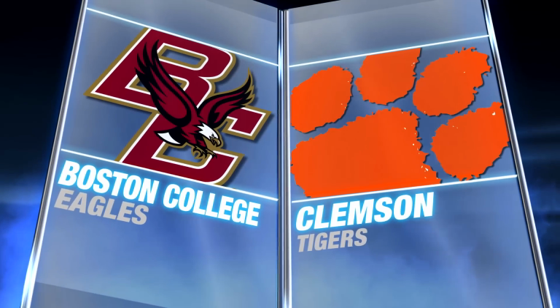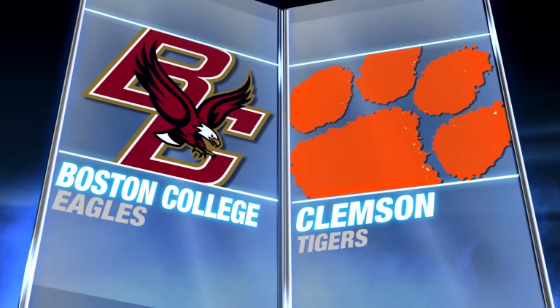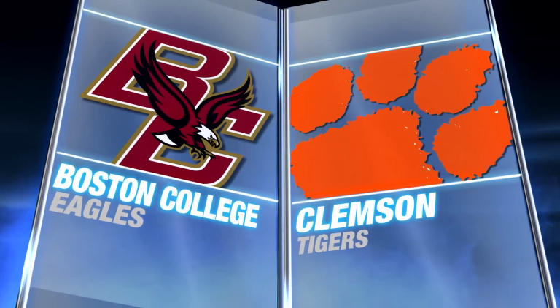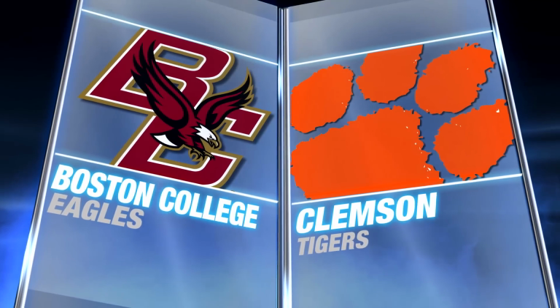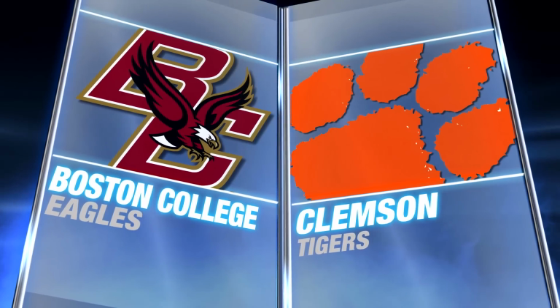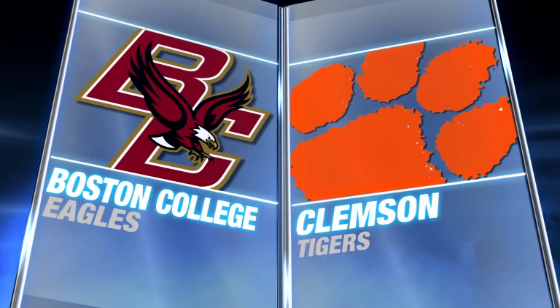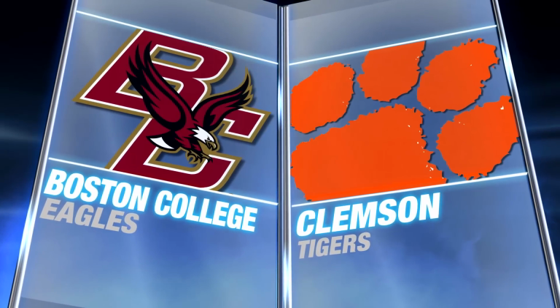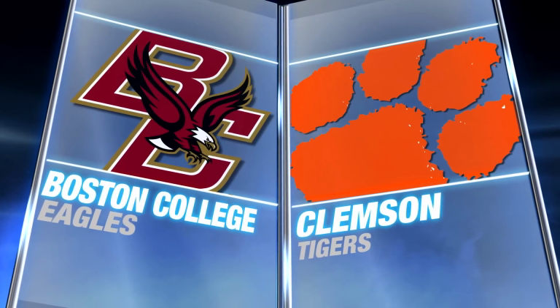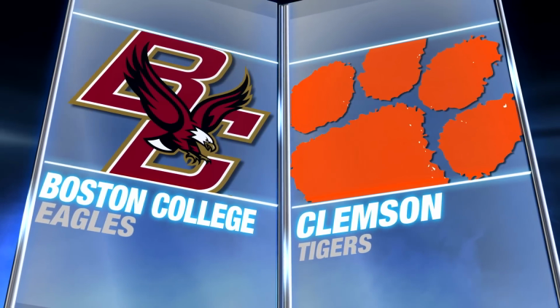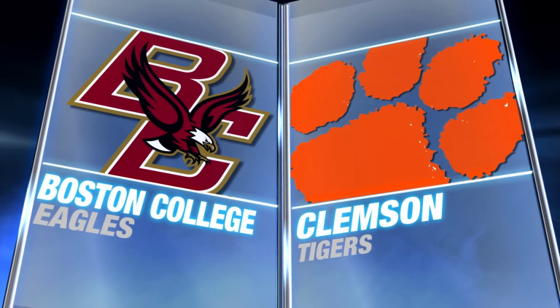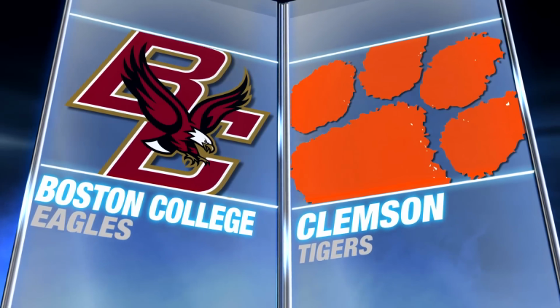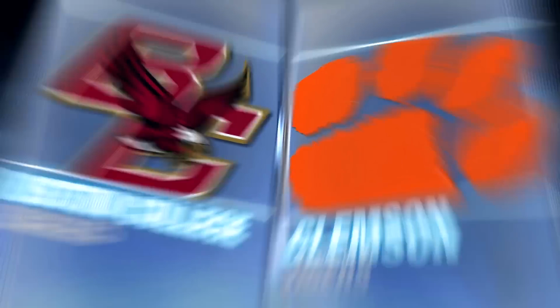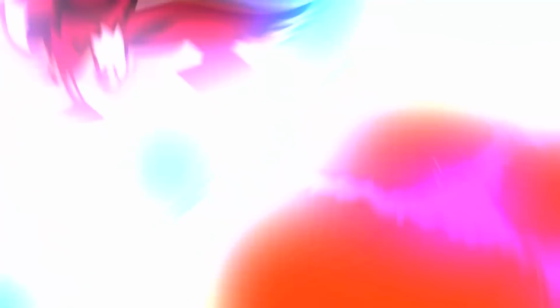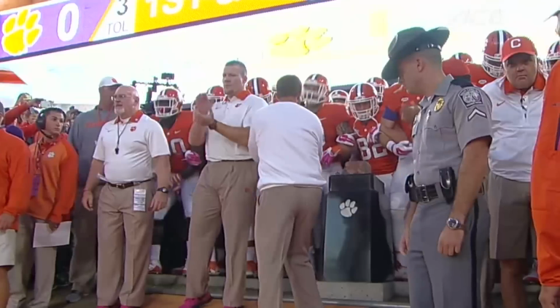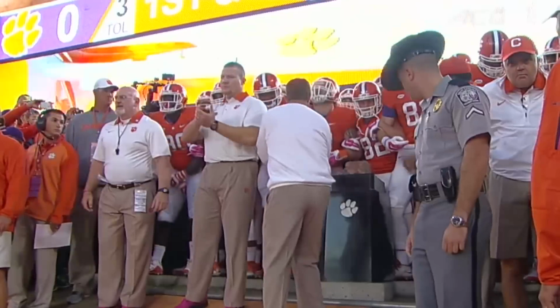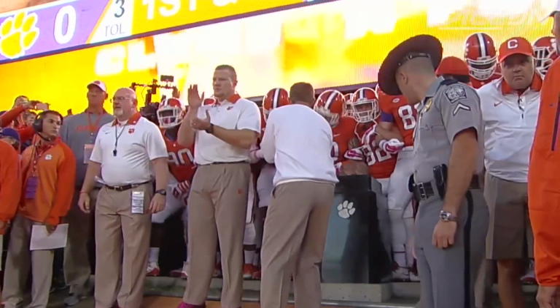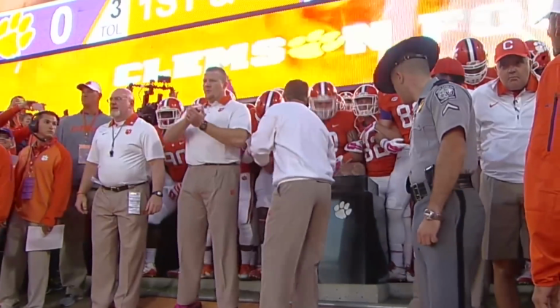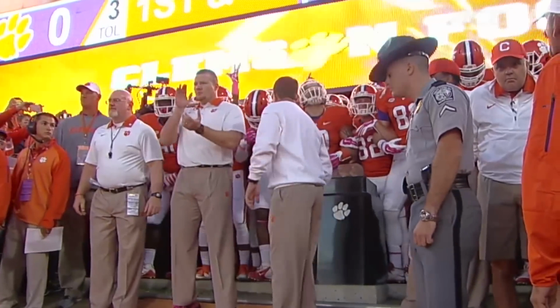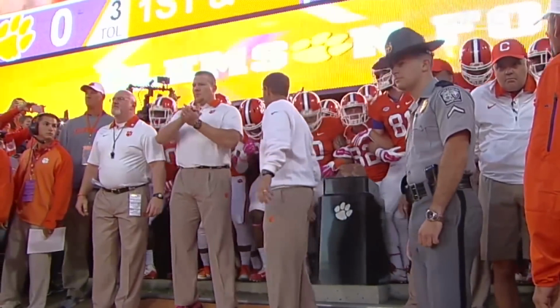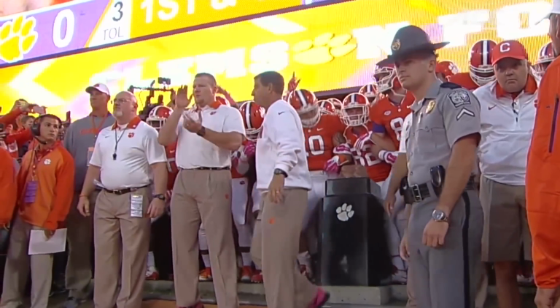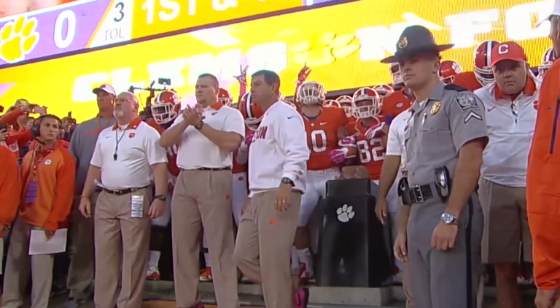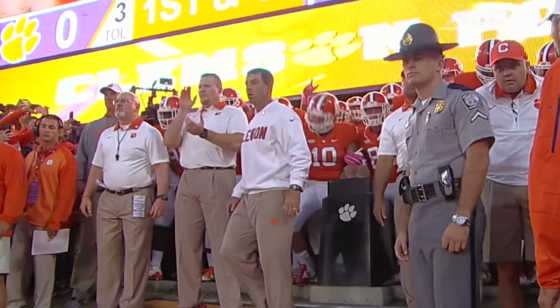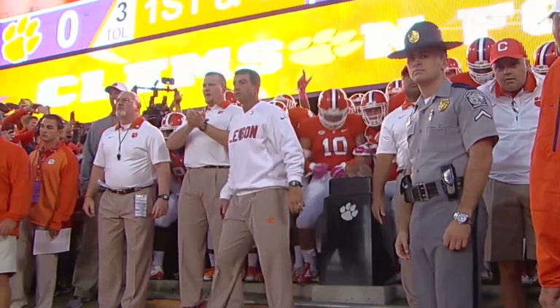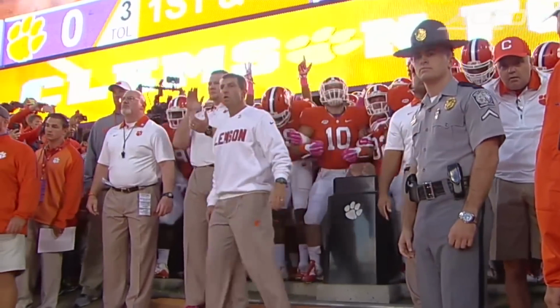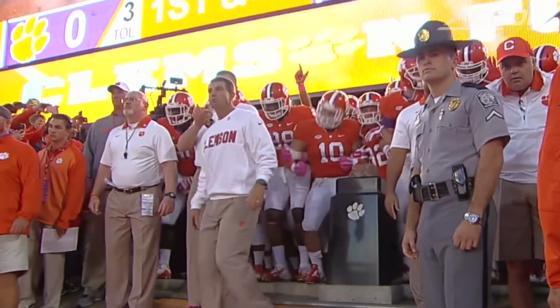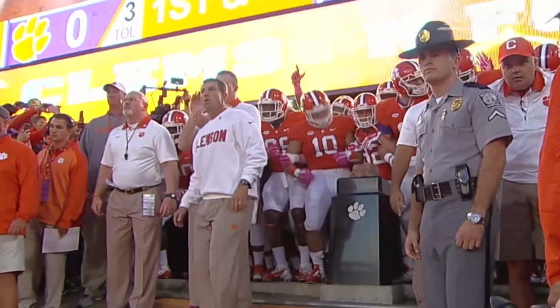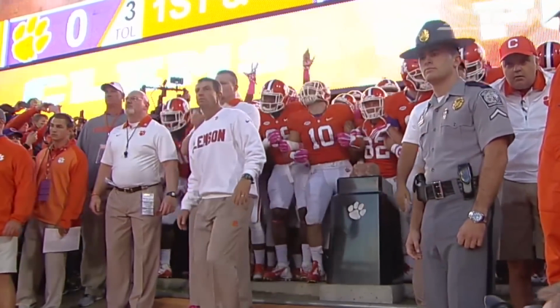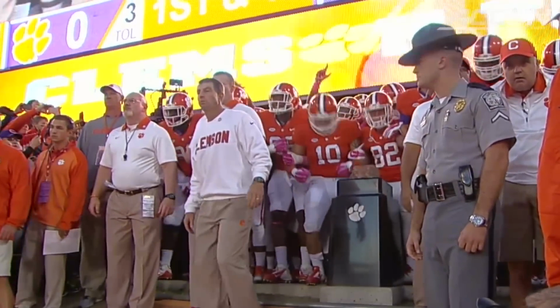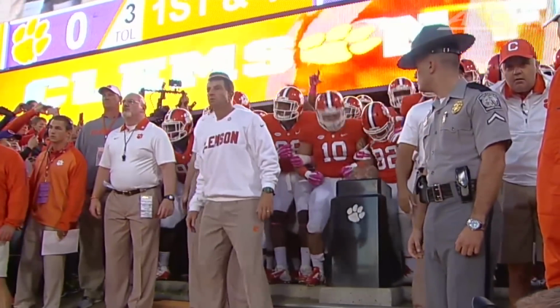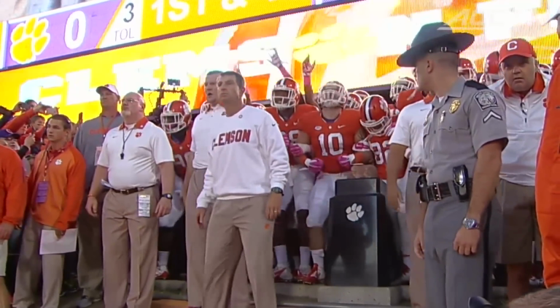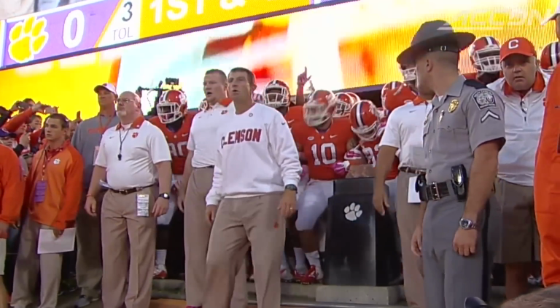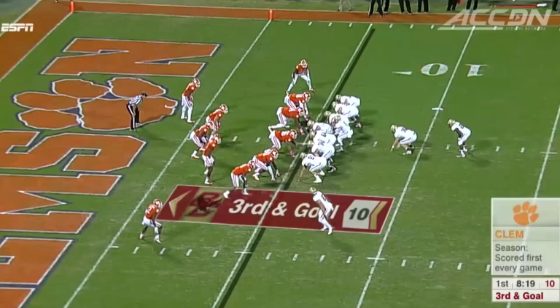Boston College and Clemson in Death Valley. Two of the best defenses in the nation facing off.